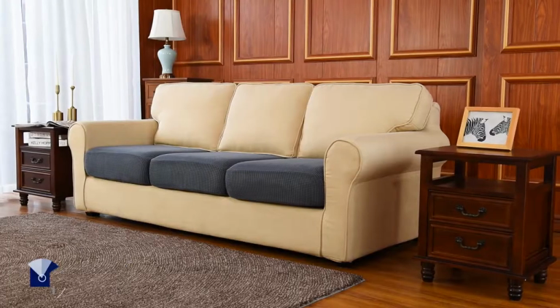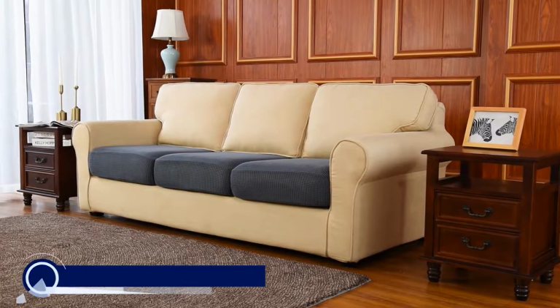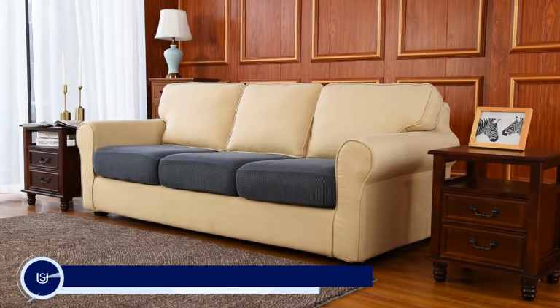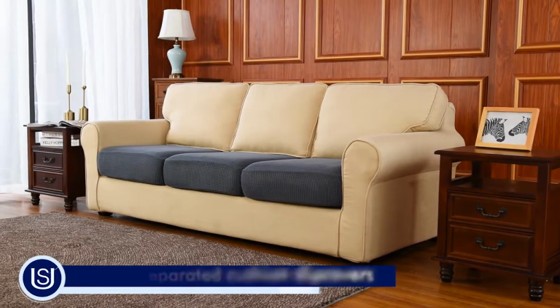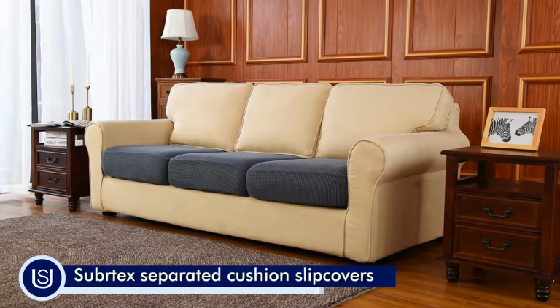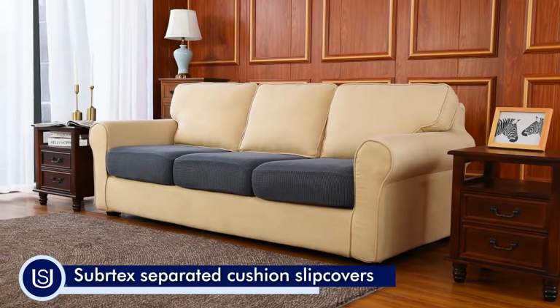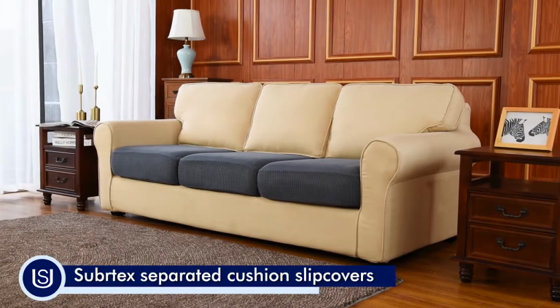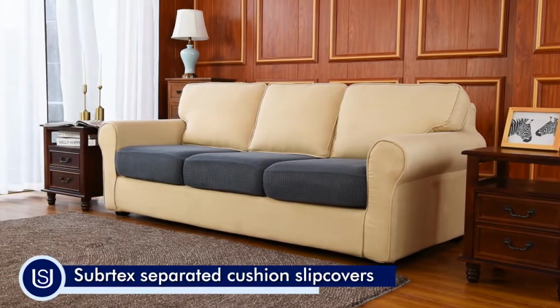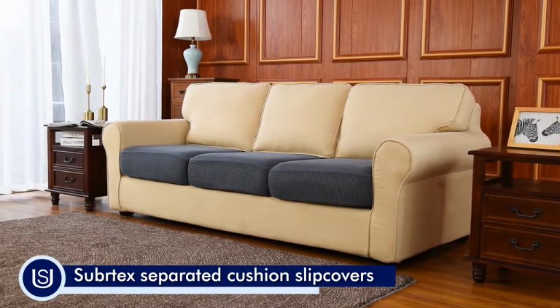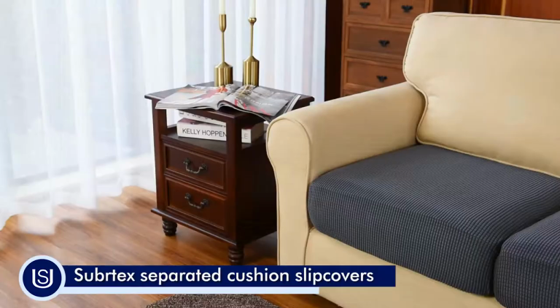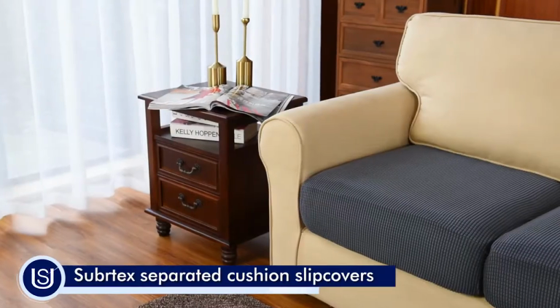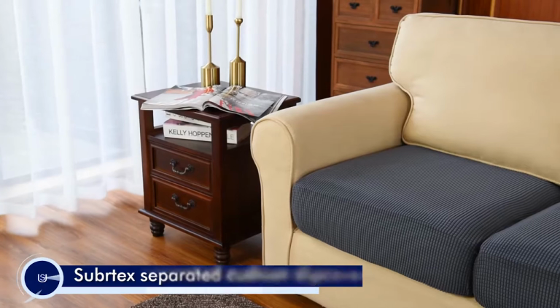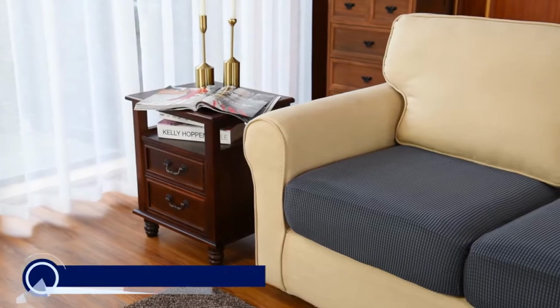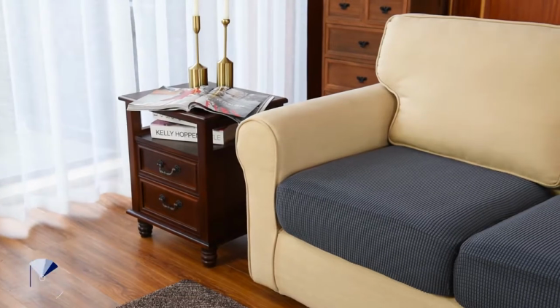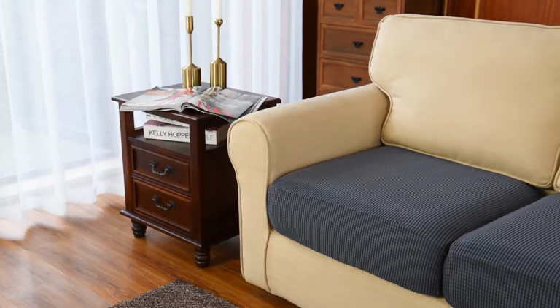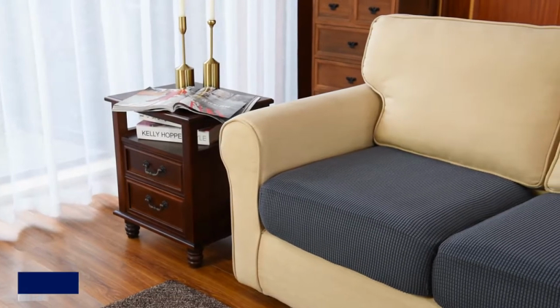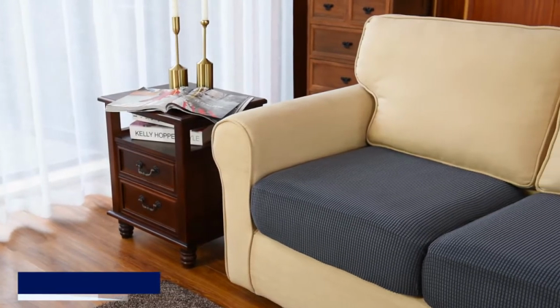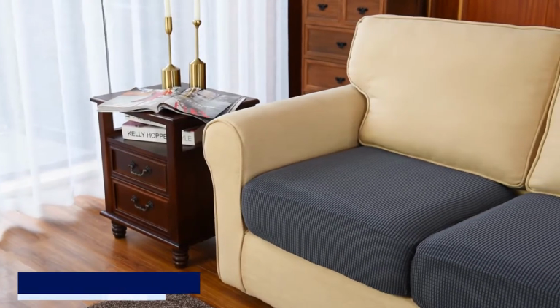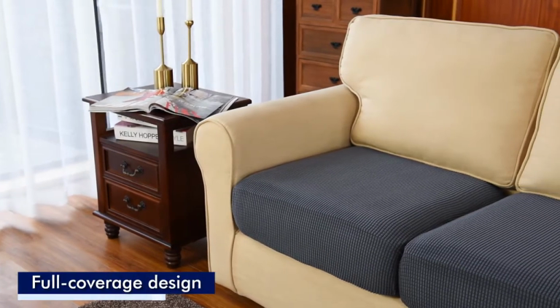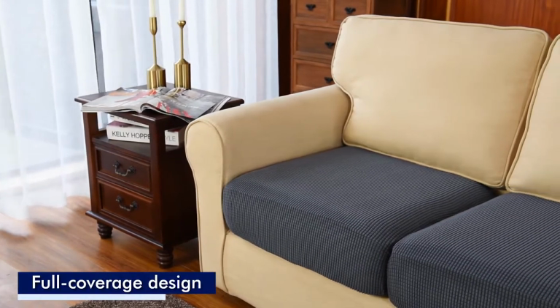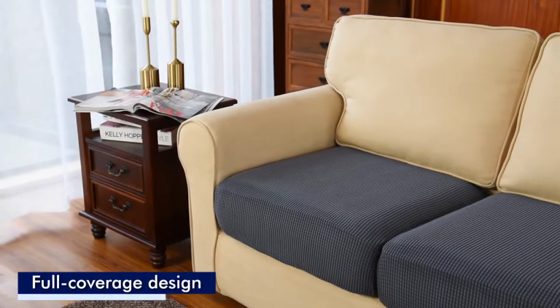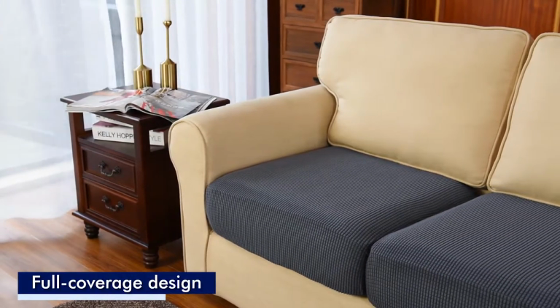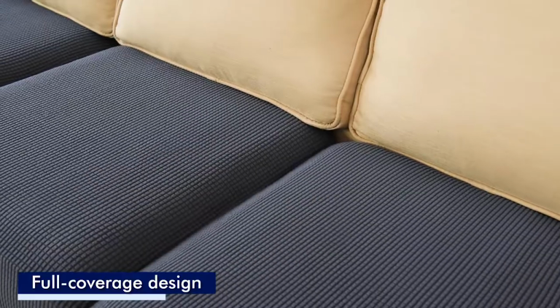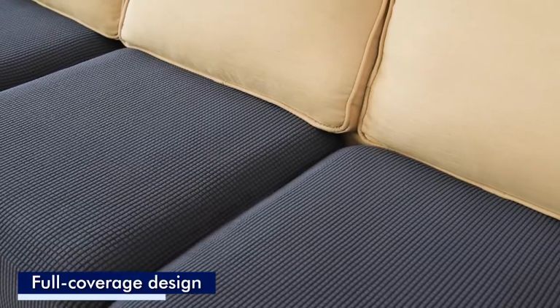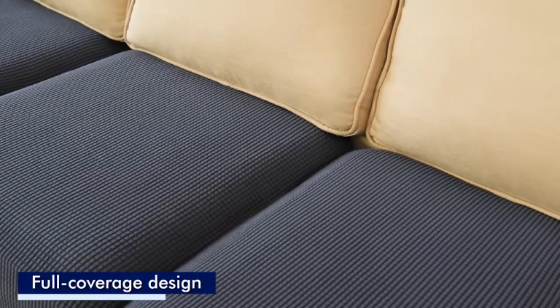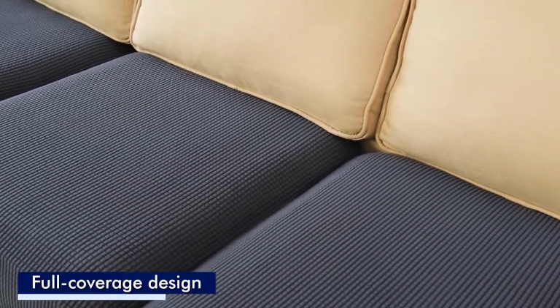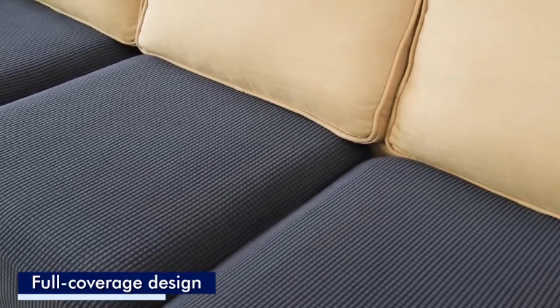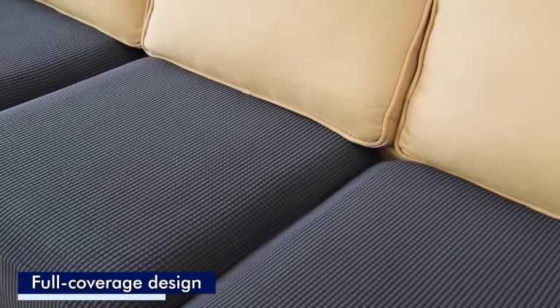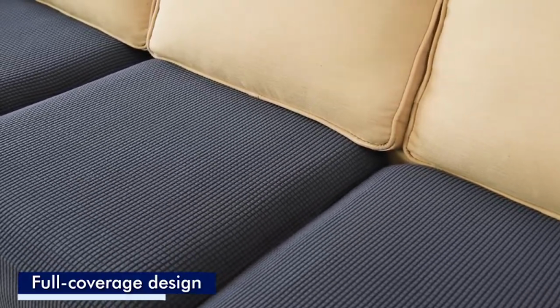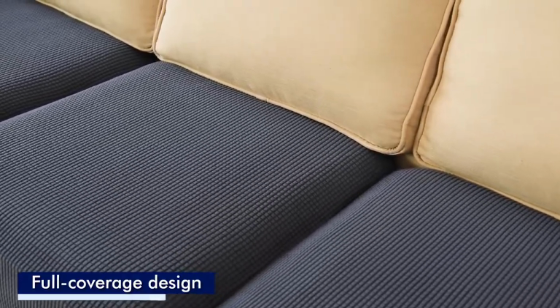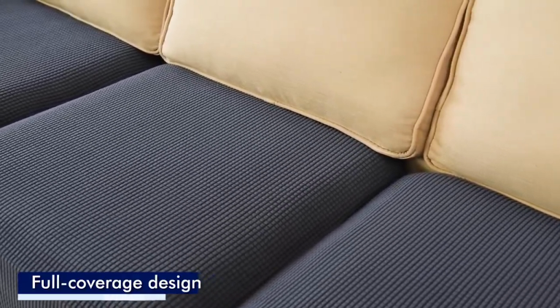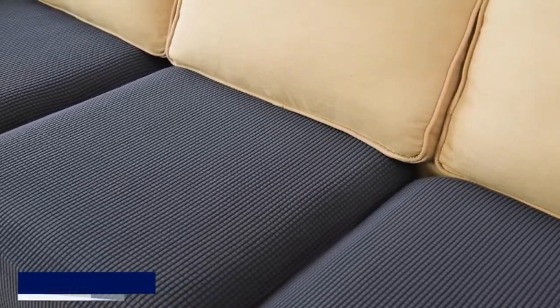Protect your favorite furniture while giving your home decor an instant and affordable makeover with Subrotex's separate cushion covers.